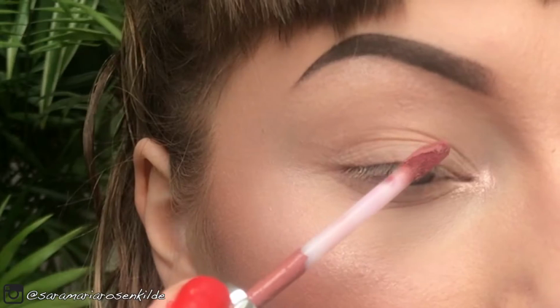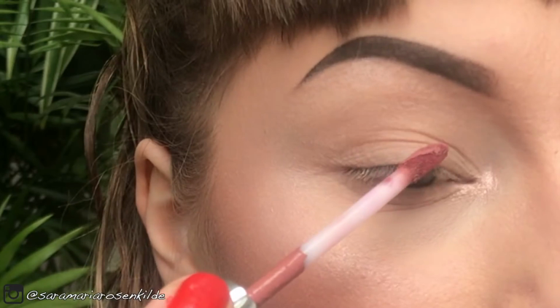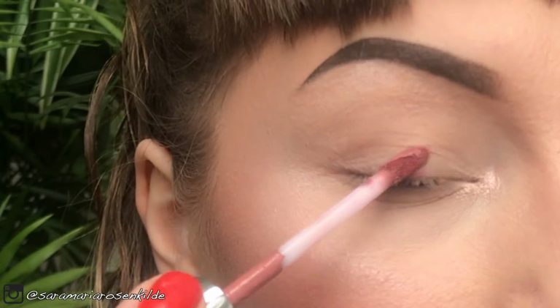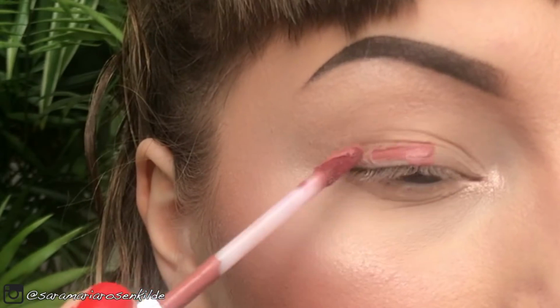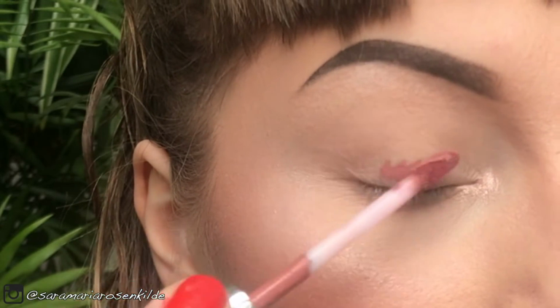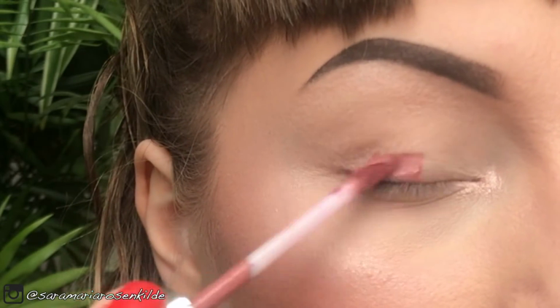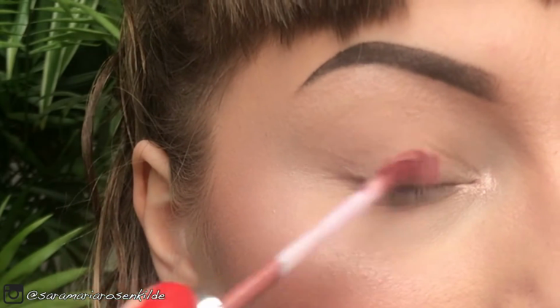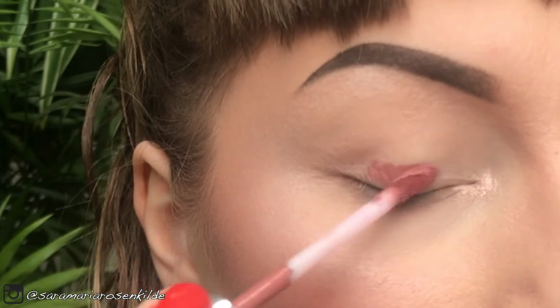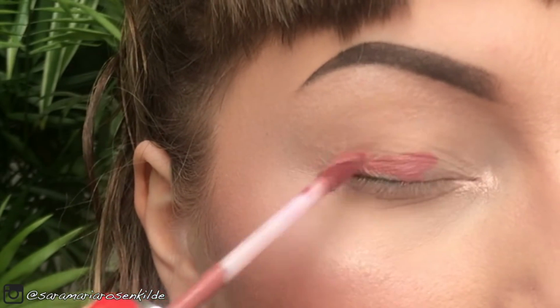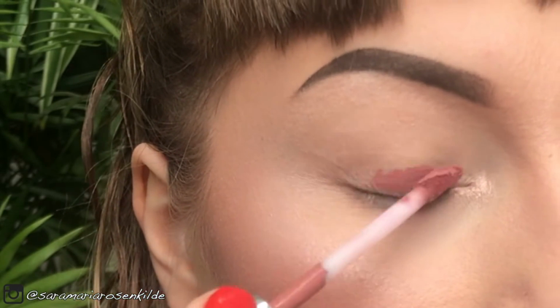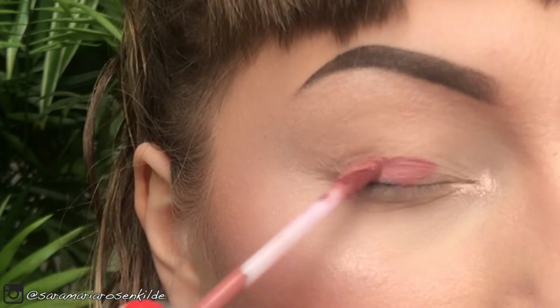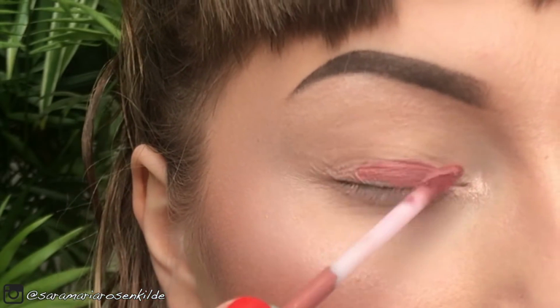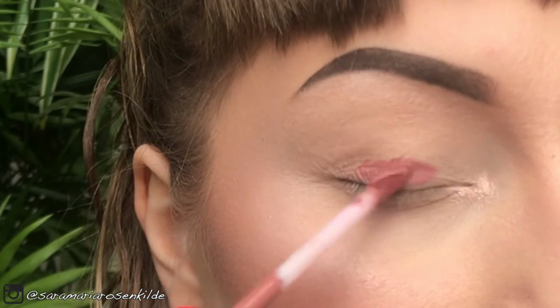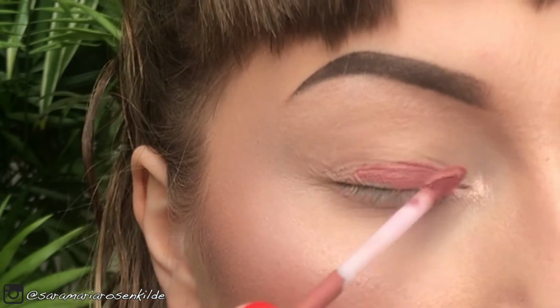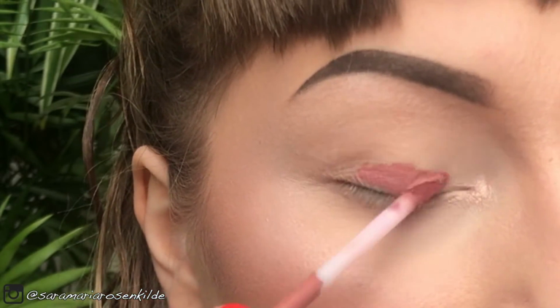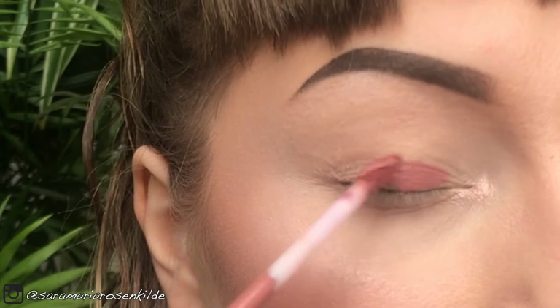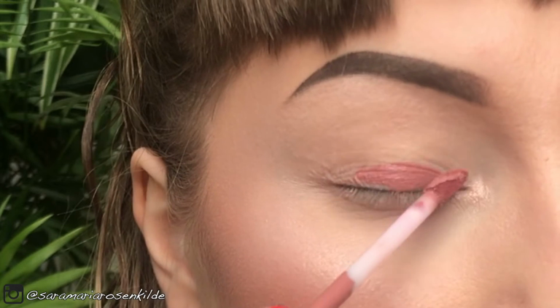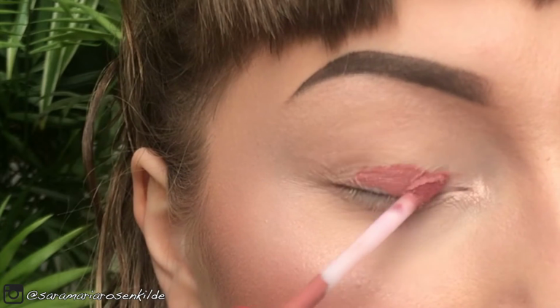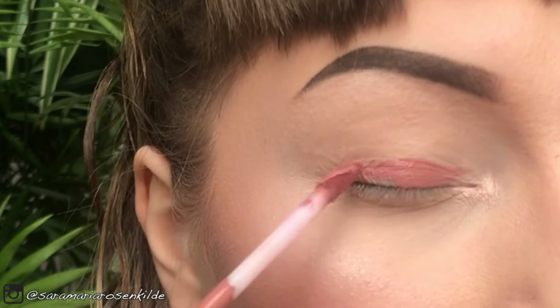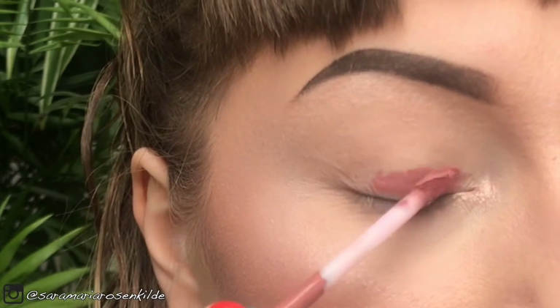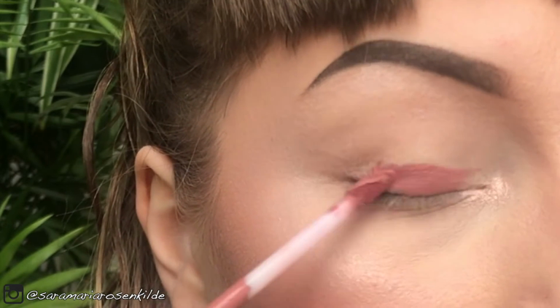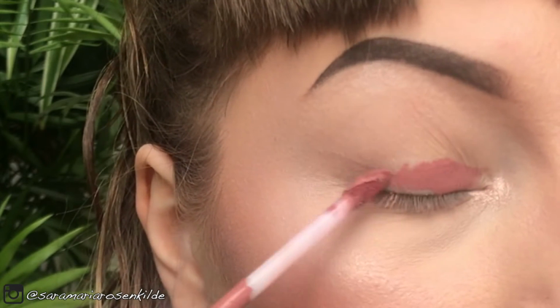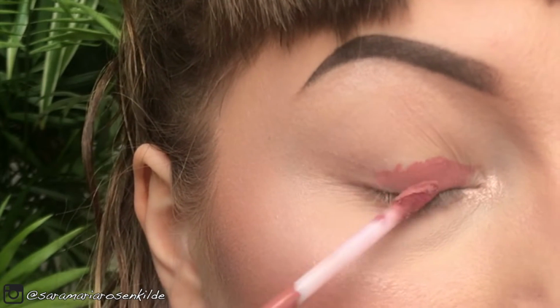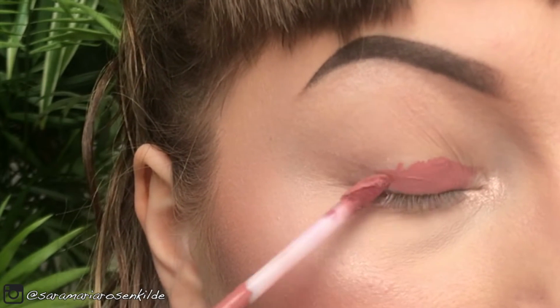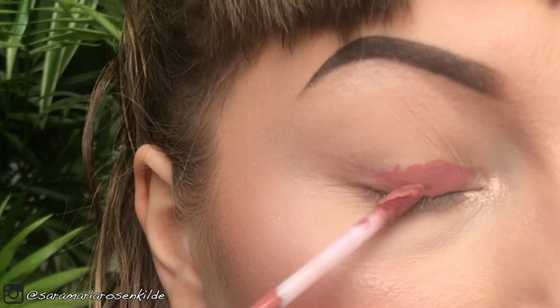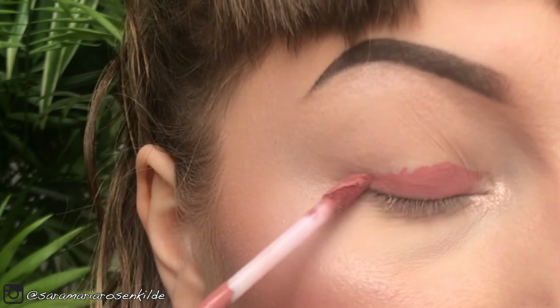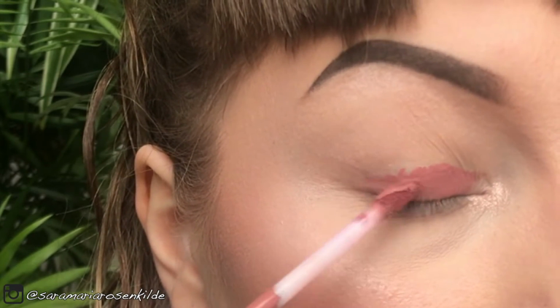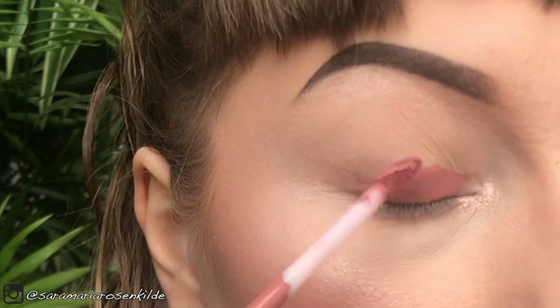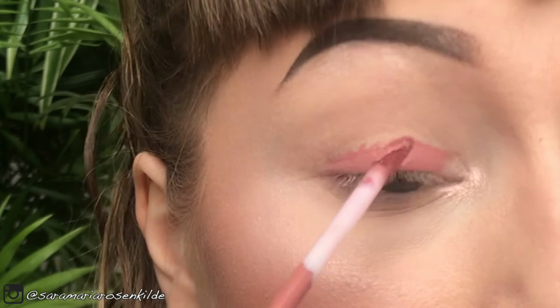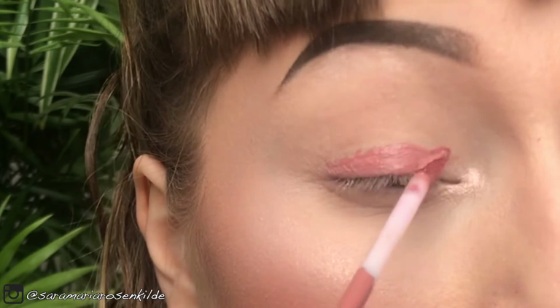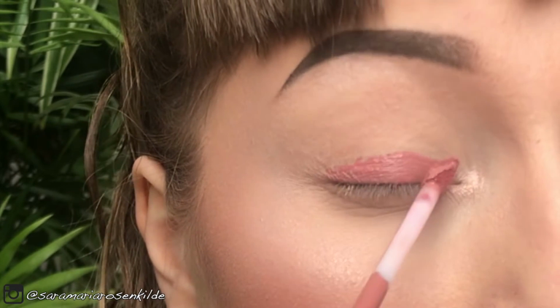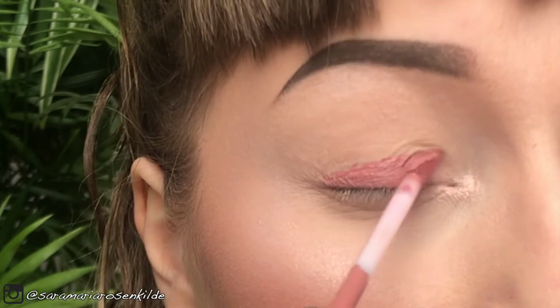Then I'm just going to apply some liquid lipstick to my eyelid. I'll wipe the excess off so that's not too much.